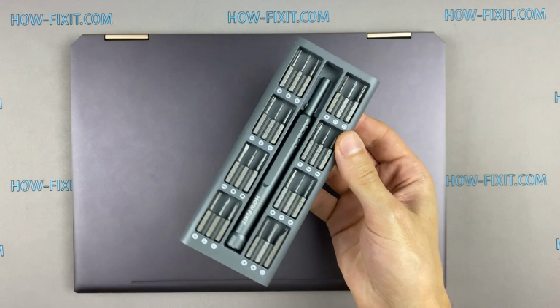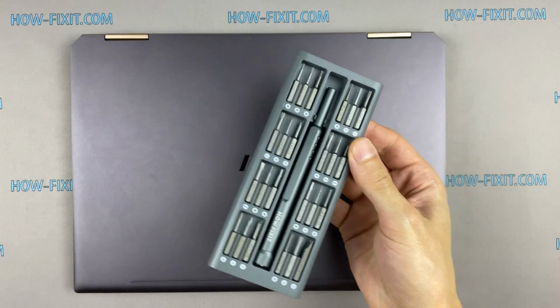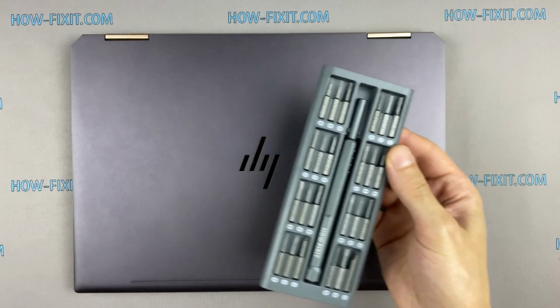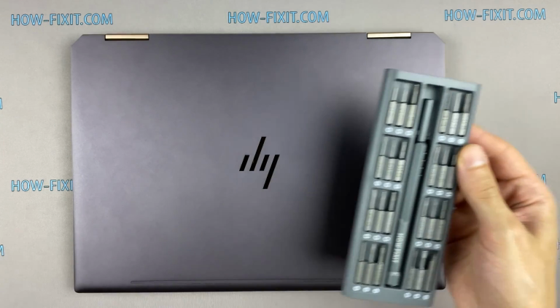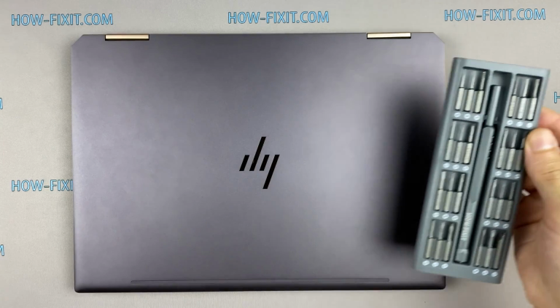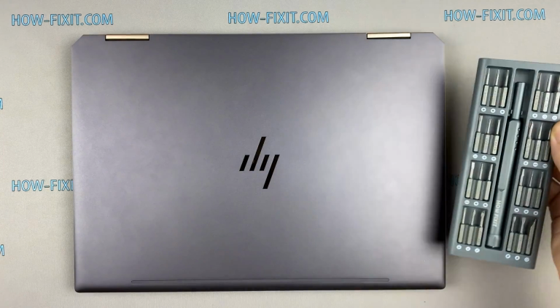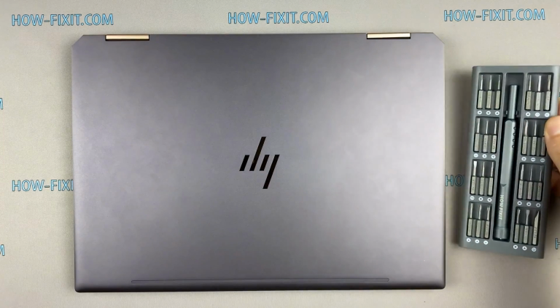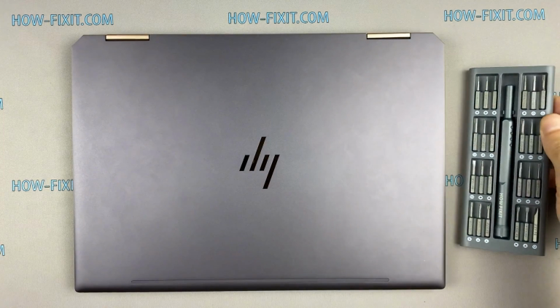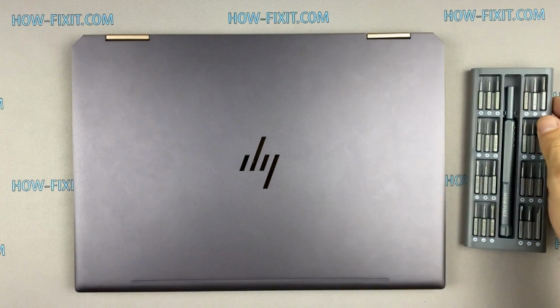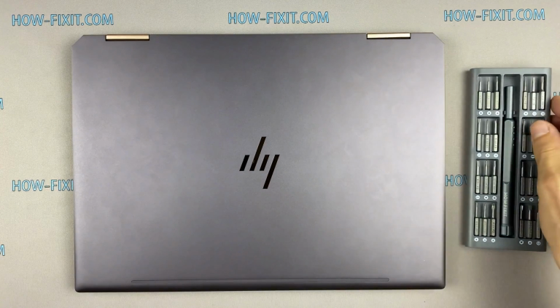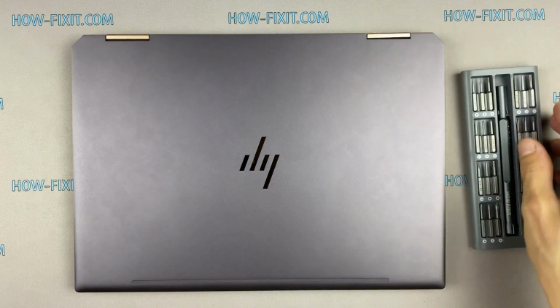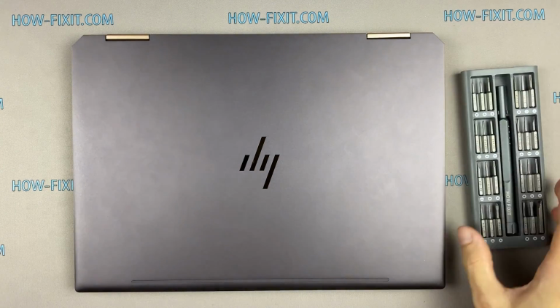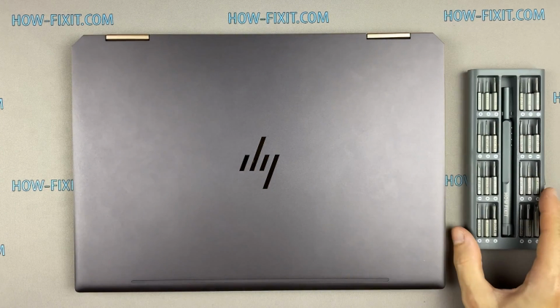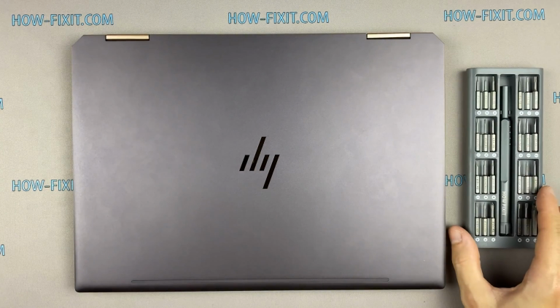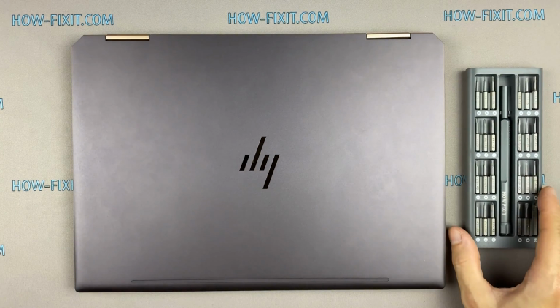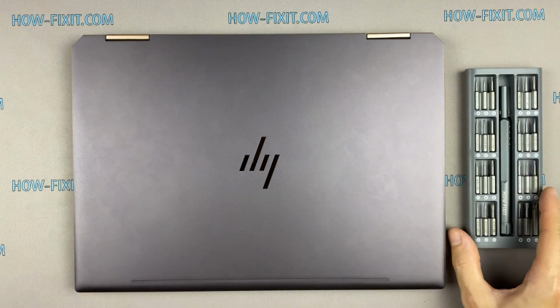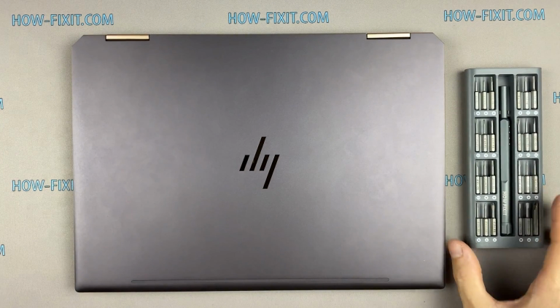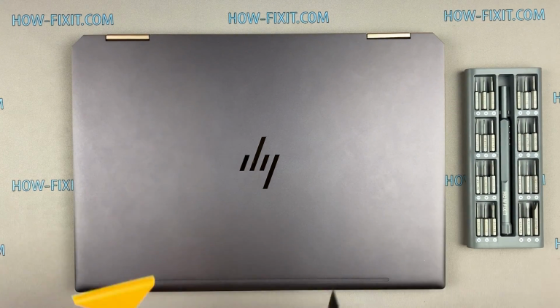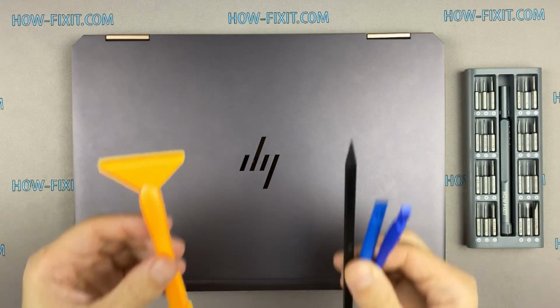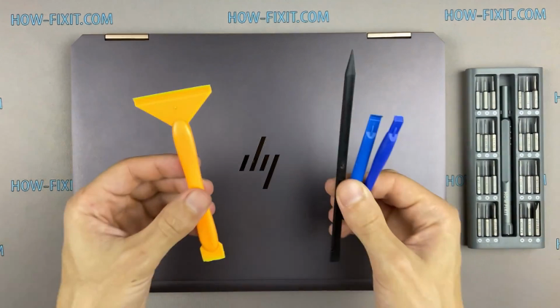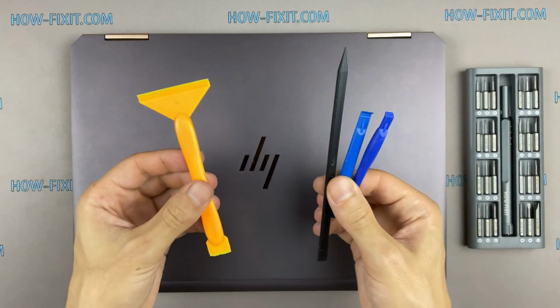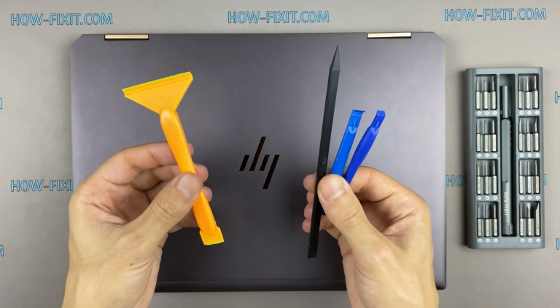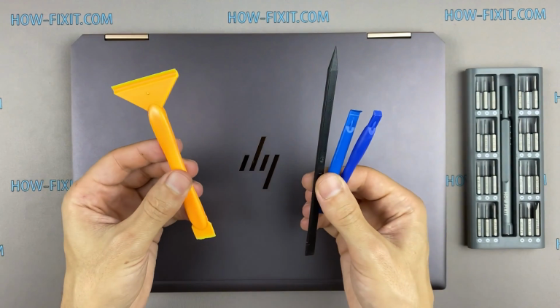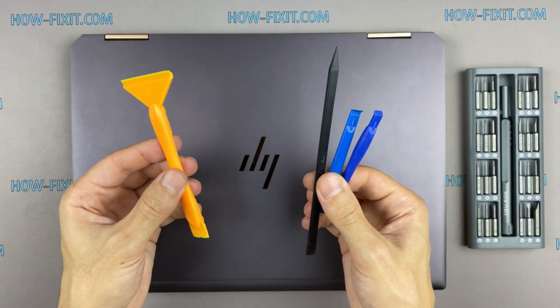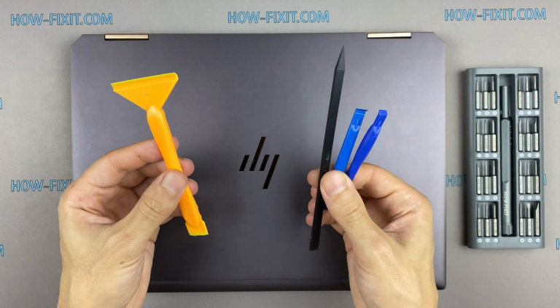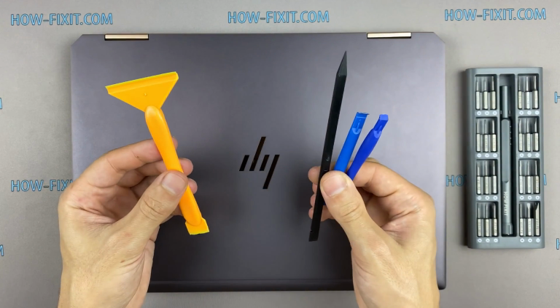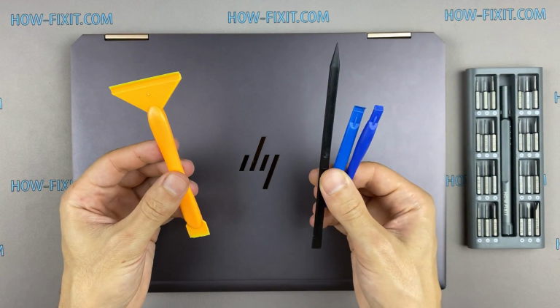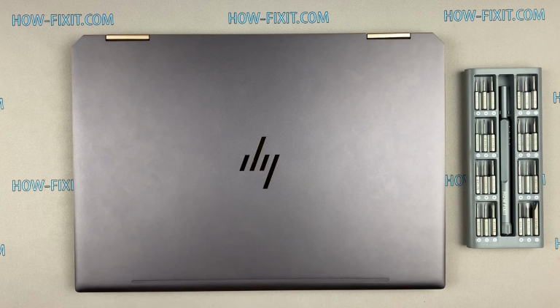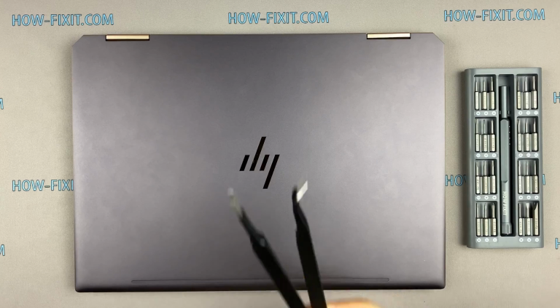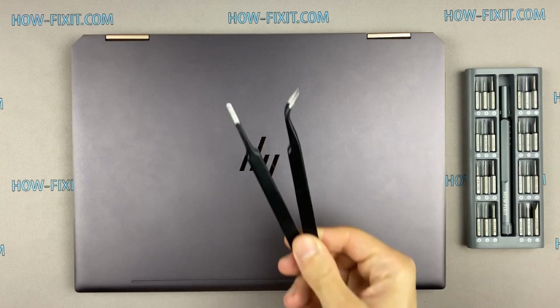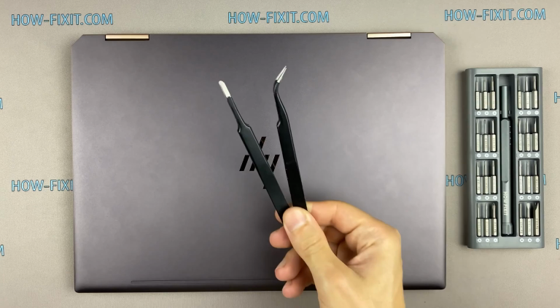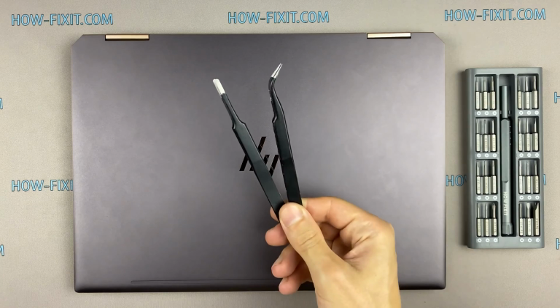To disassemble you will need the following tools: a Phillips 1 screwdriver, a plastic tool, and tweezers.